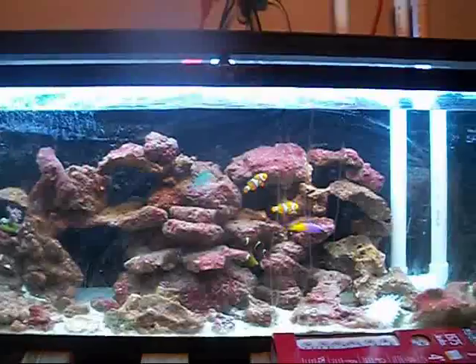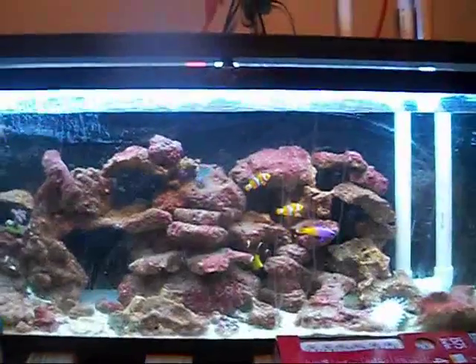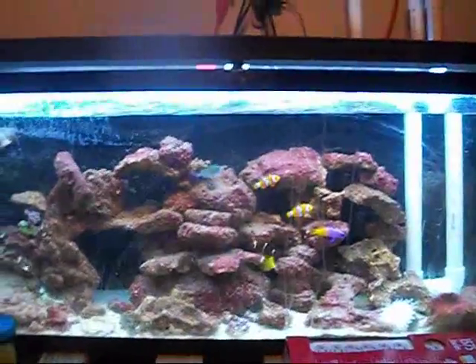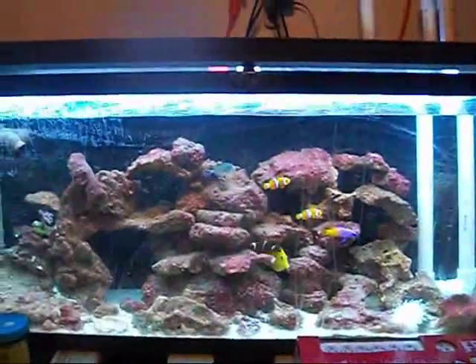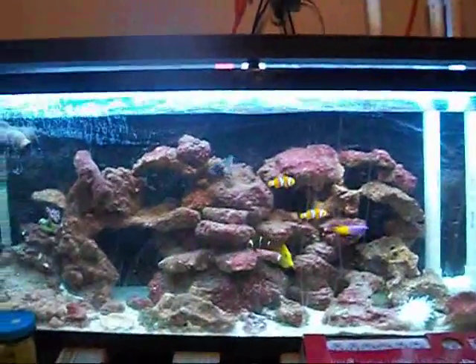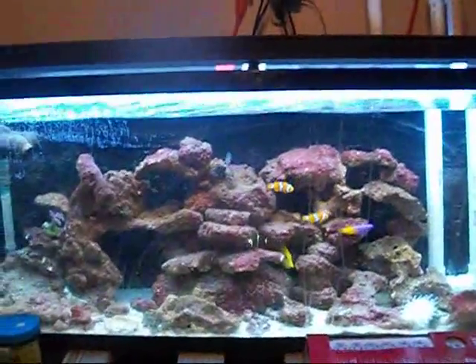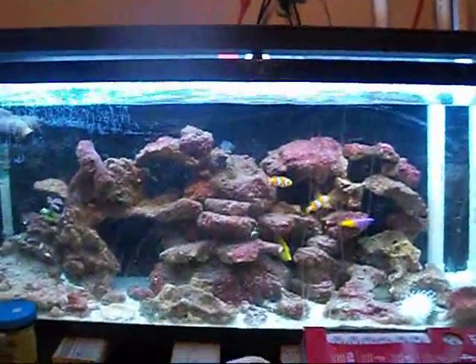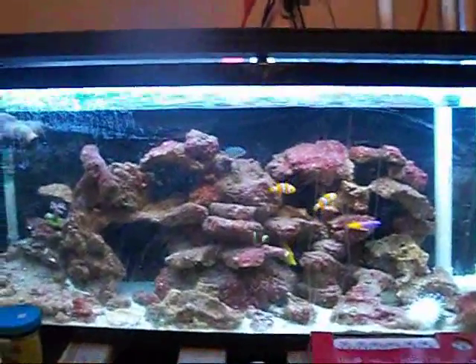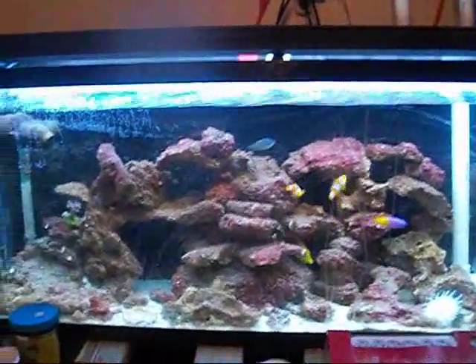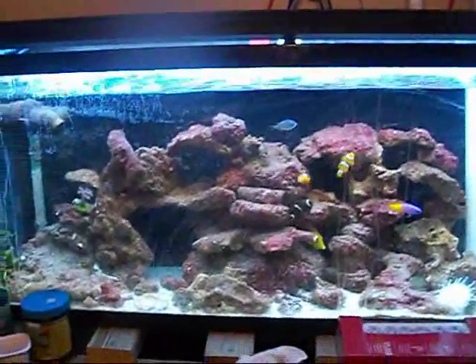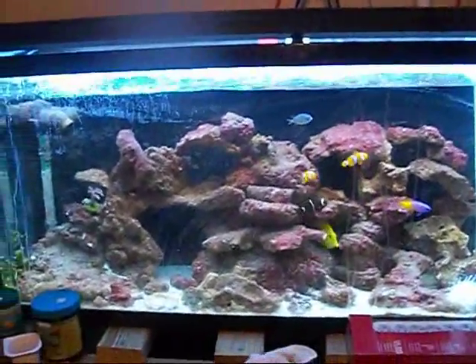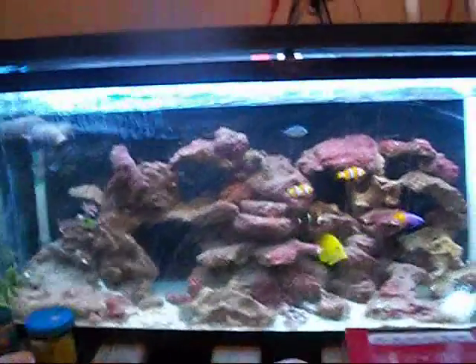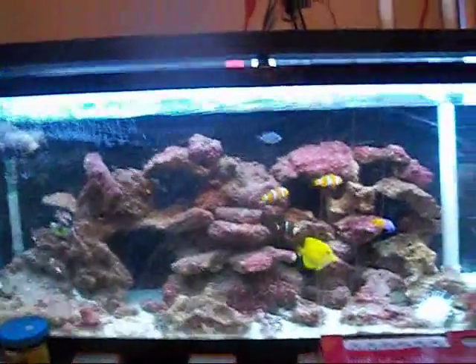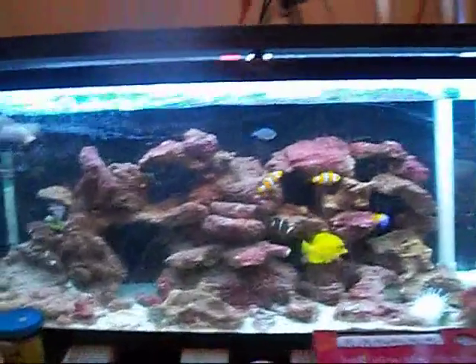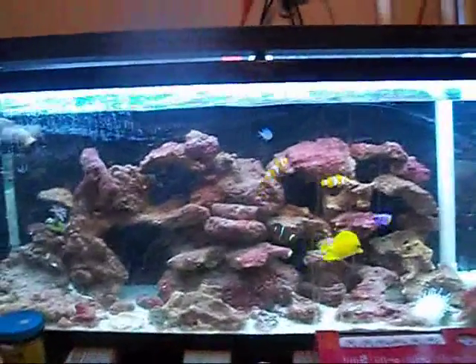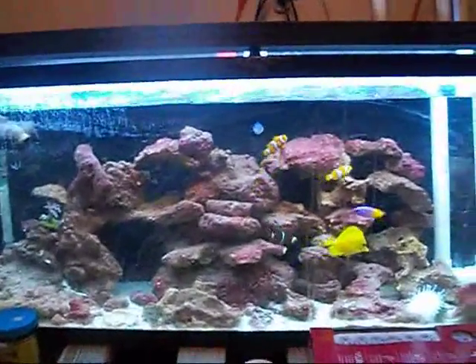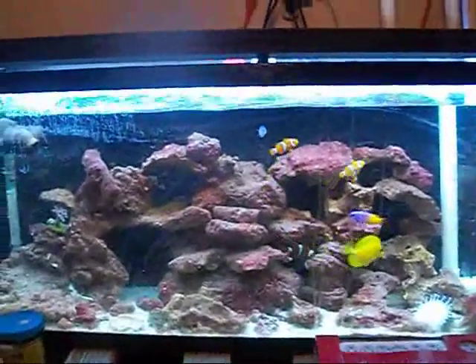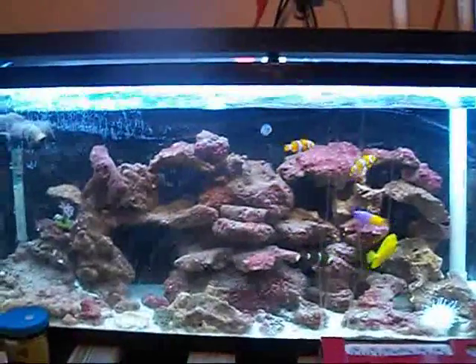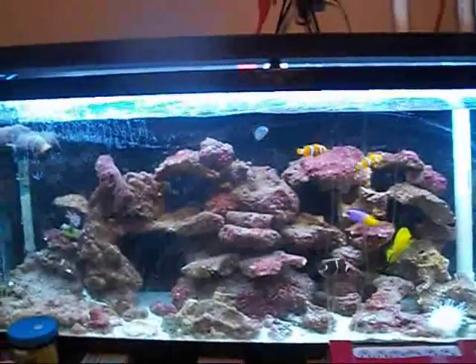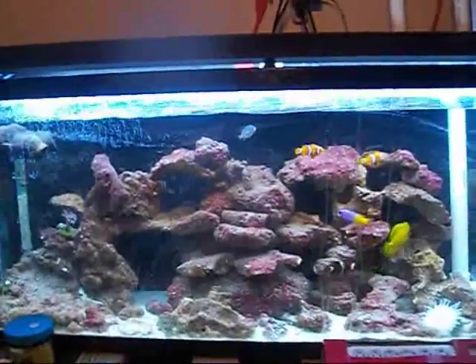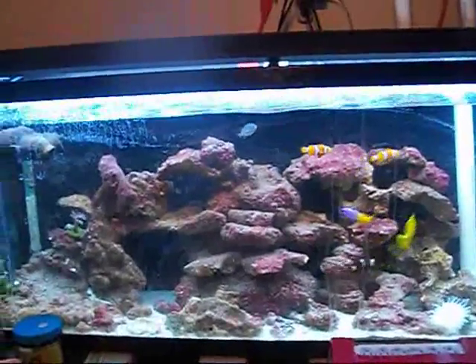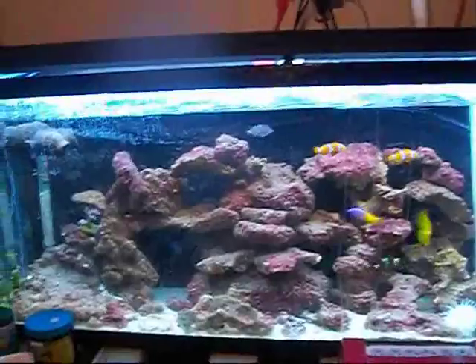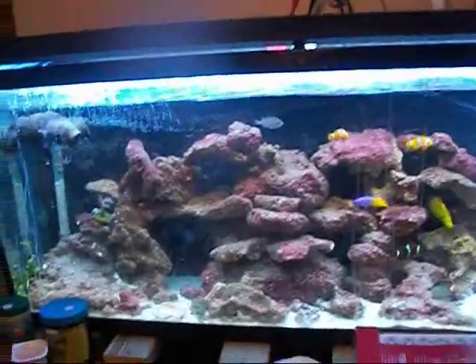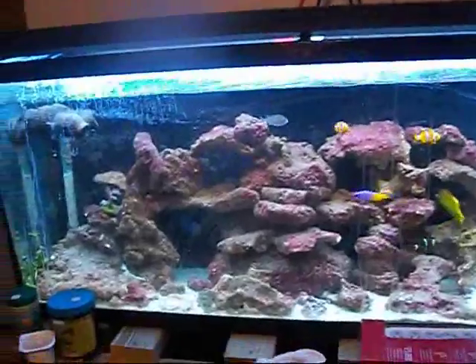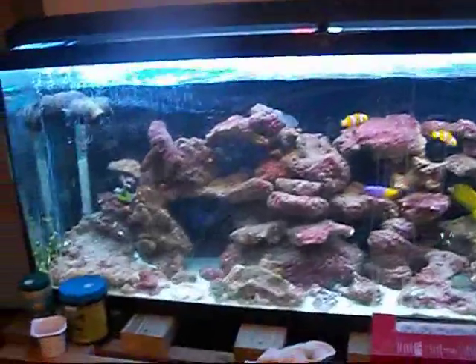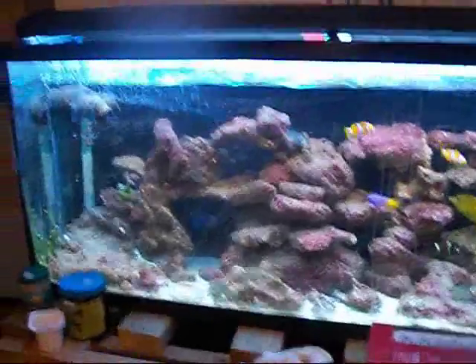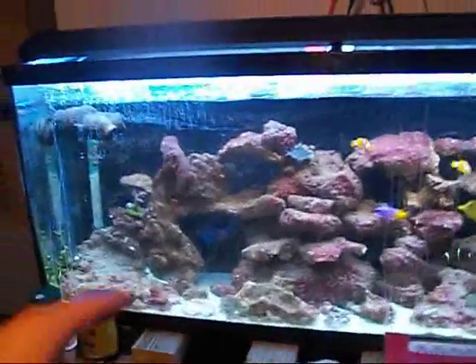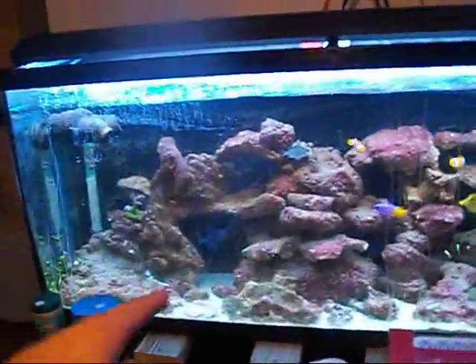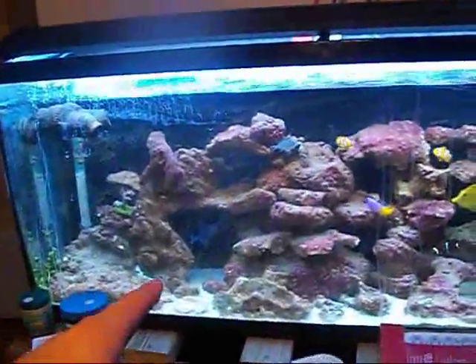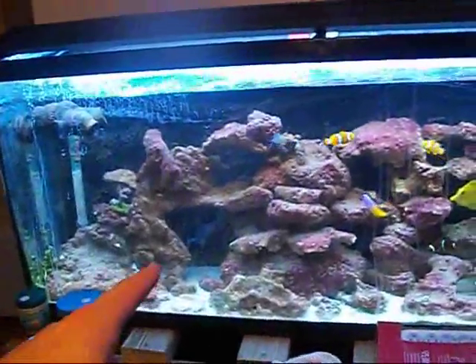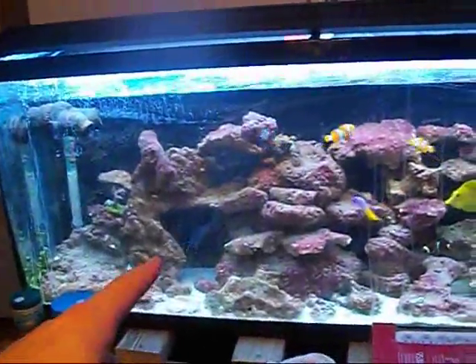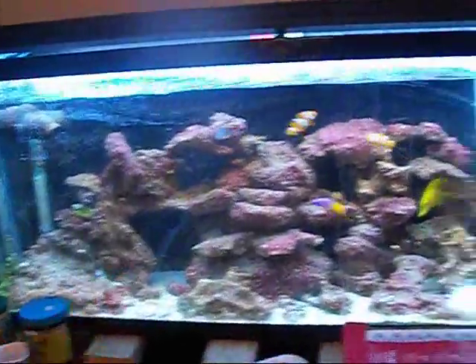This is RichTankTV.com. What's going on? Sorry if the glass is dirty — I don't have Windex, got to get some. There's my nitrogen coming out.